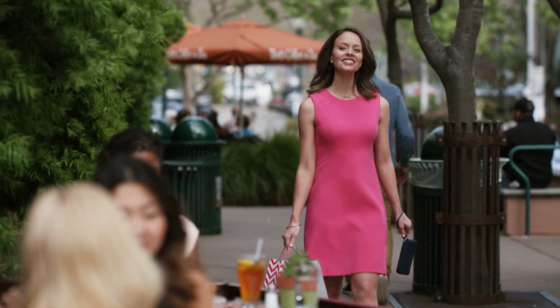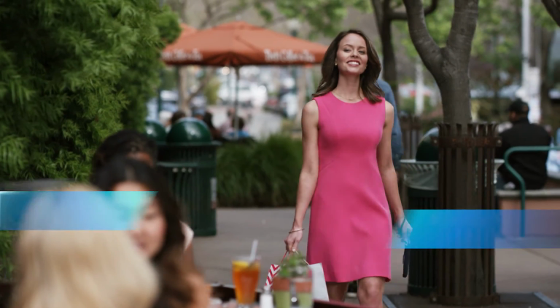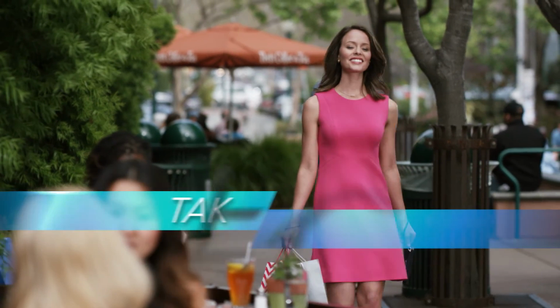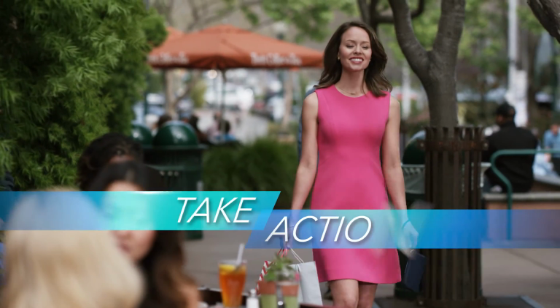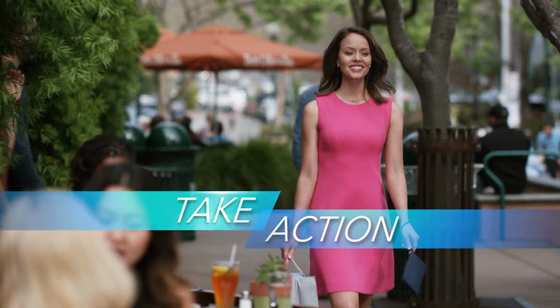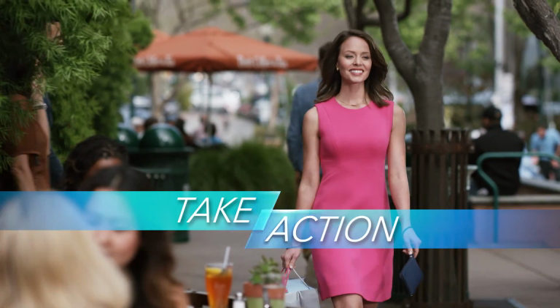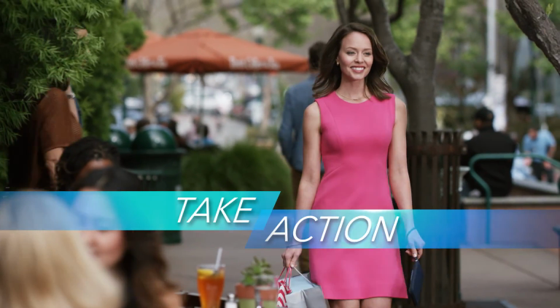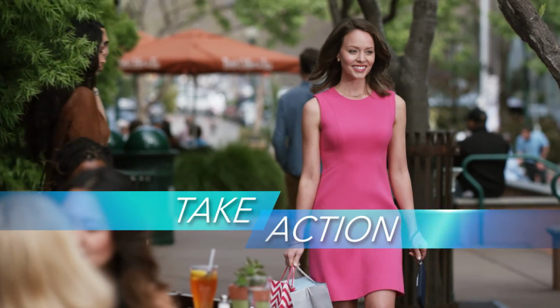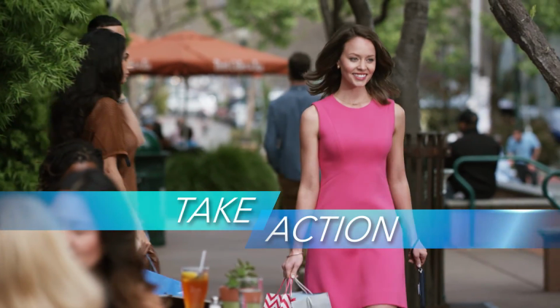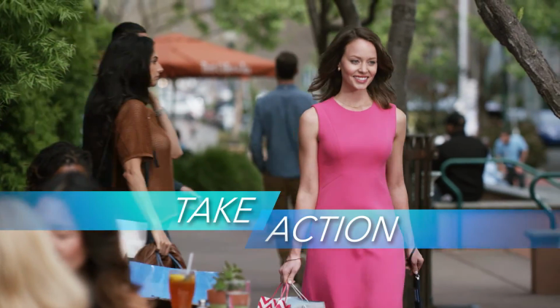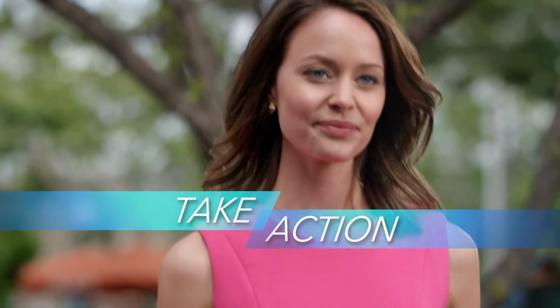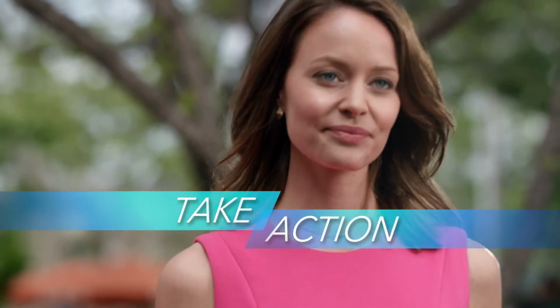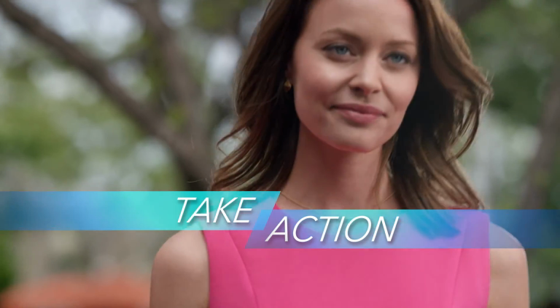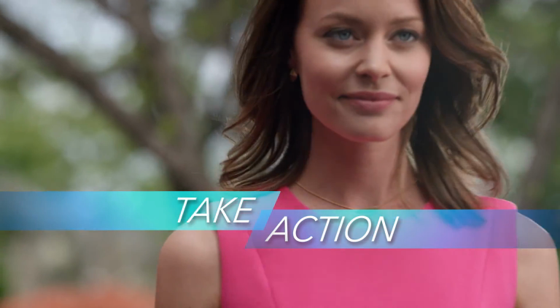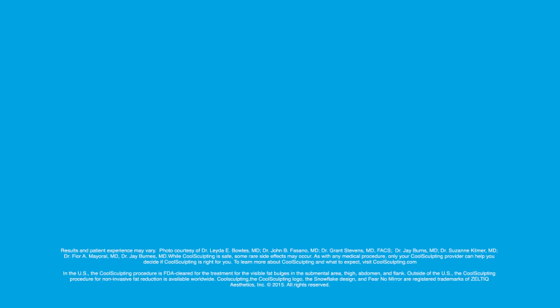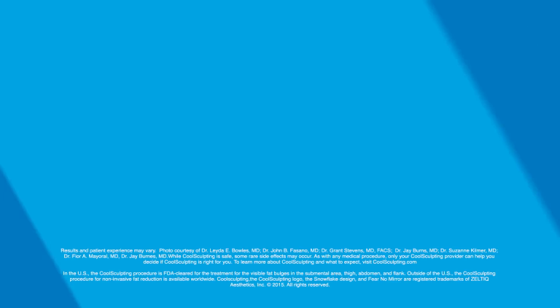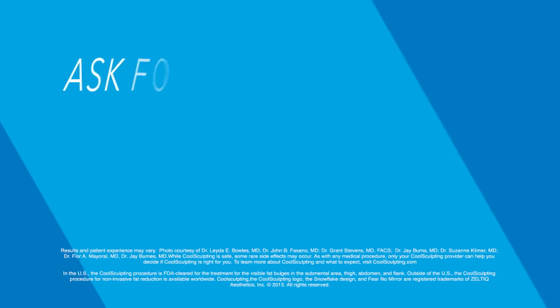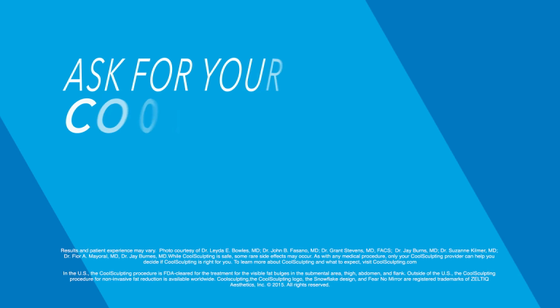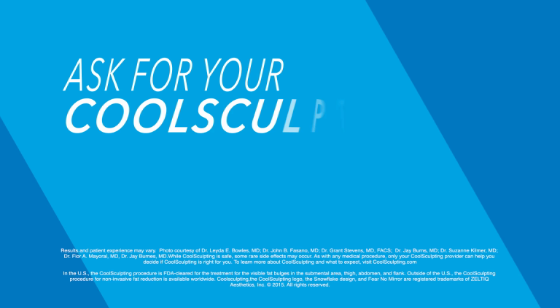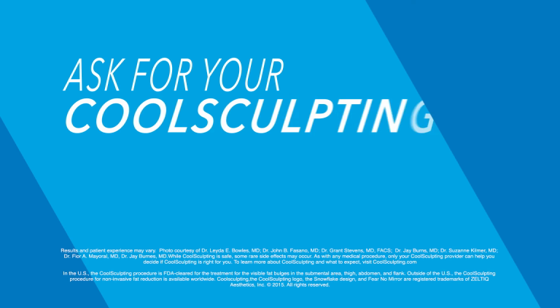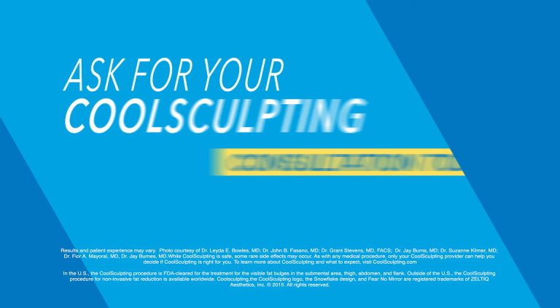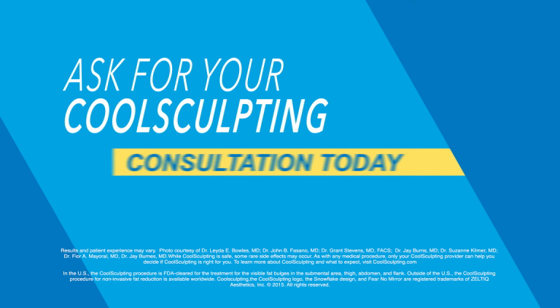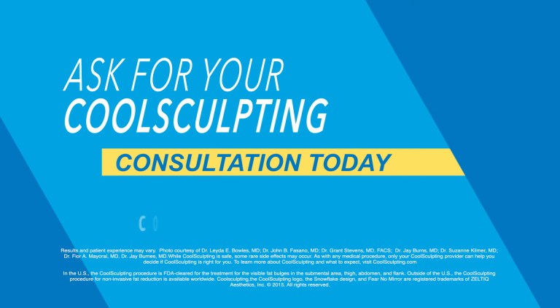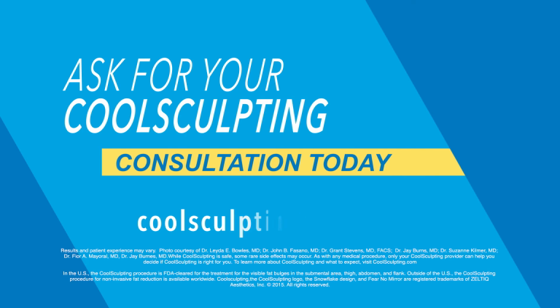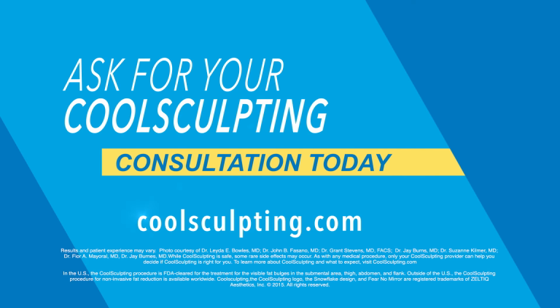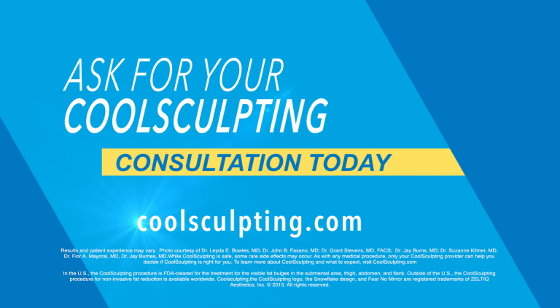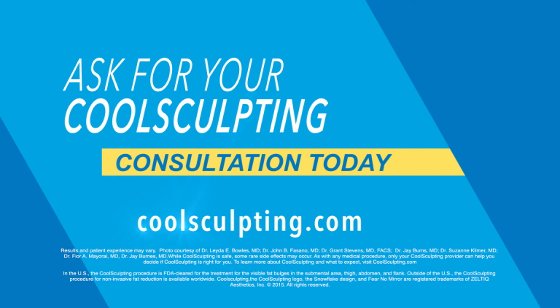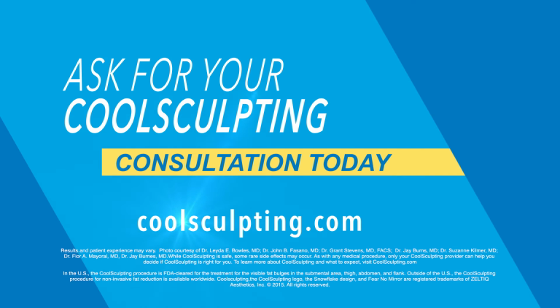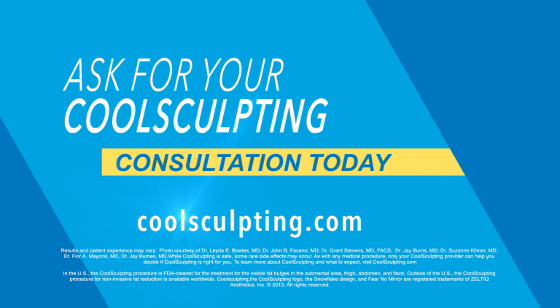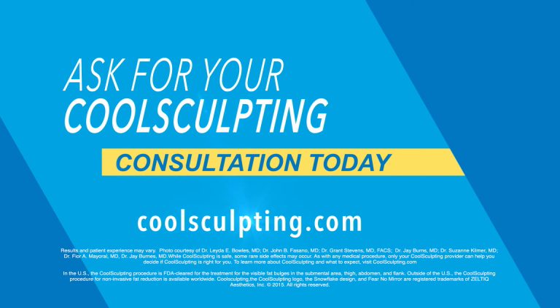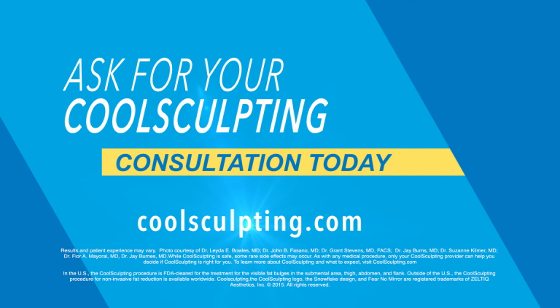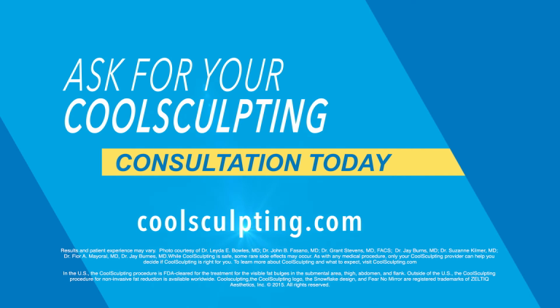Now's the time to see a slimmer you. Take the first step and get your CoolSculpting consultation today.